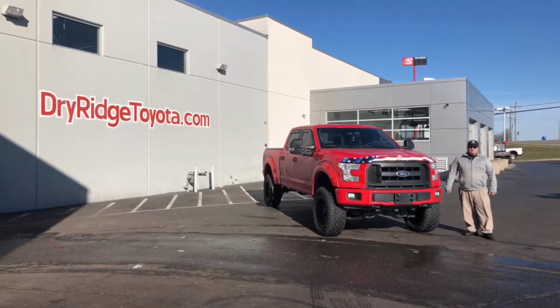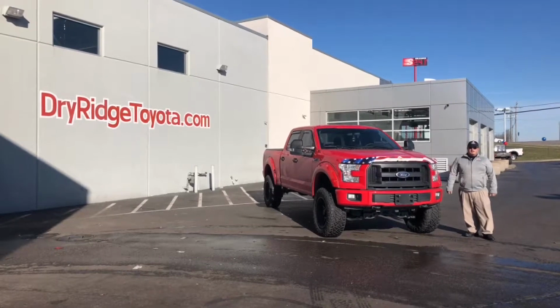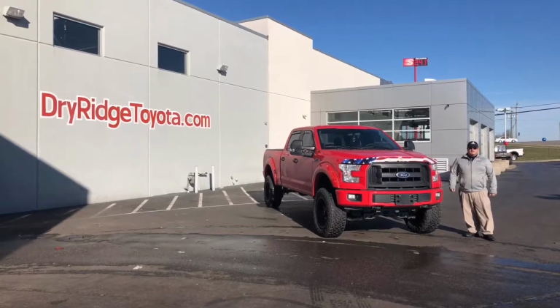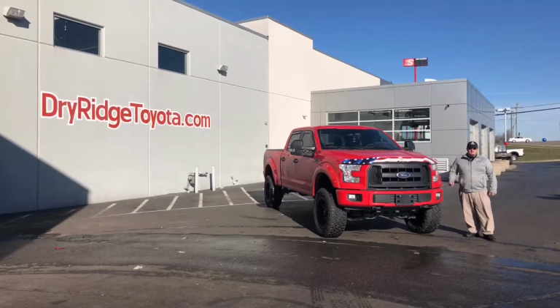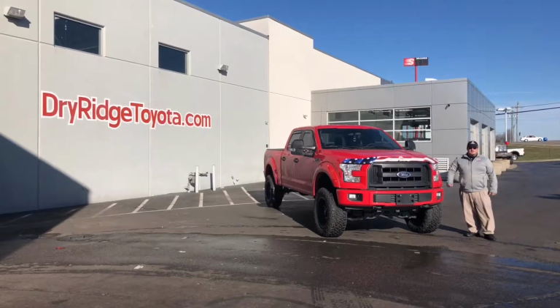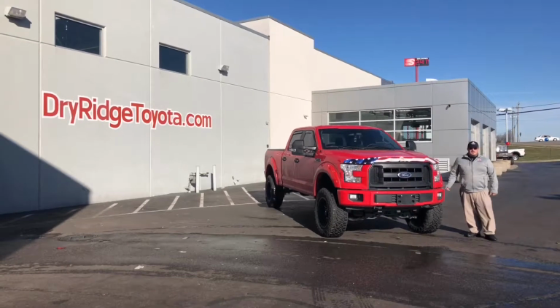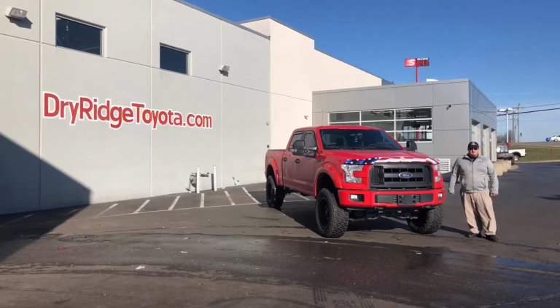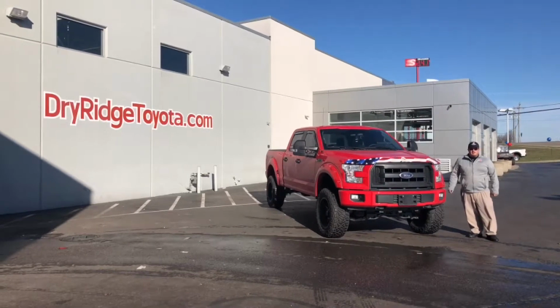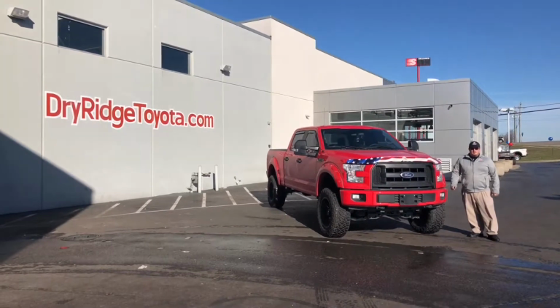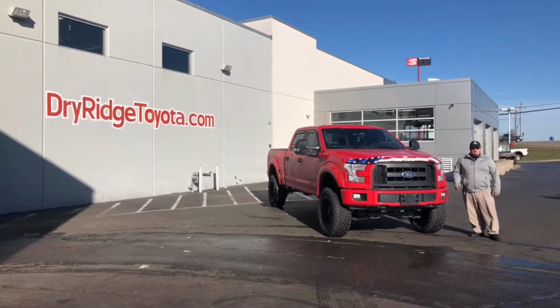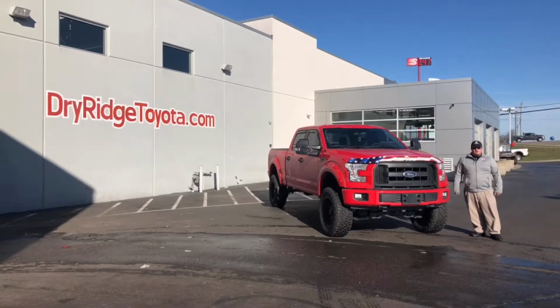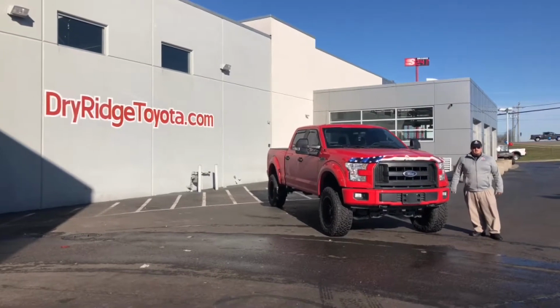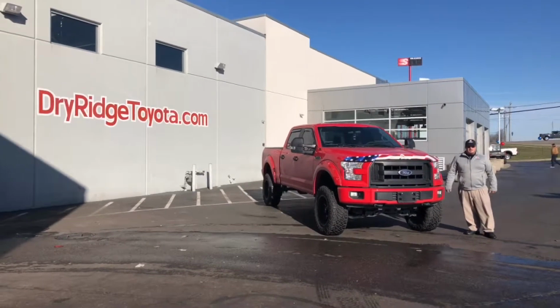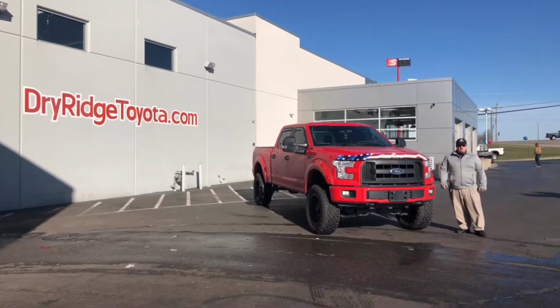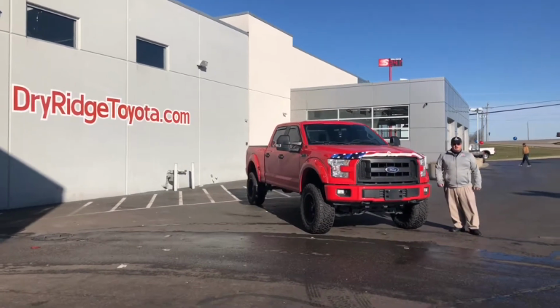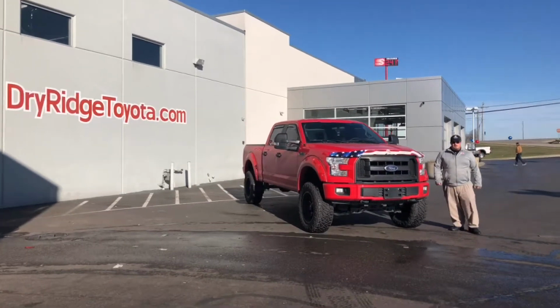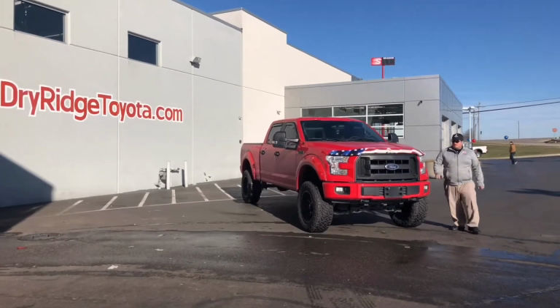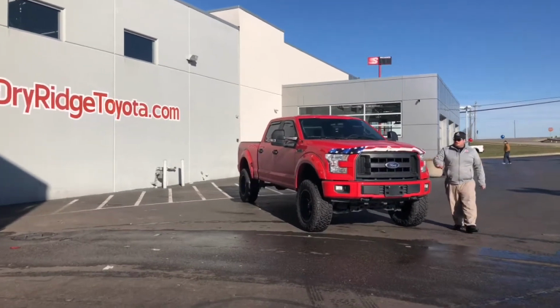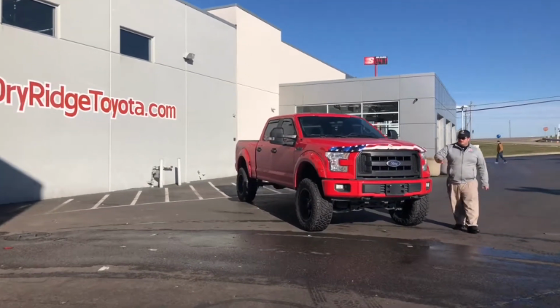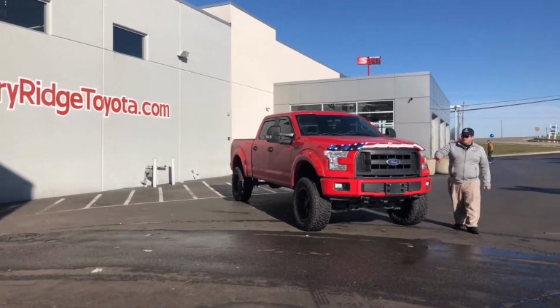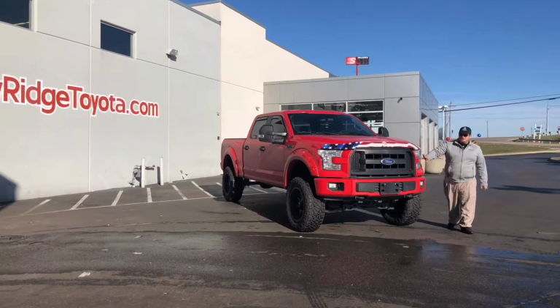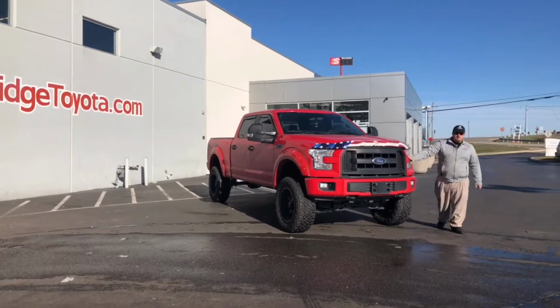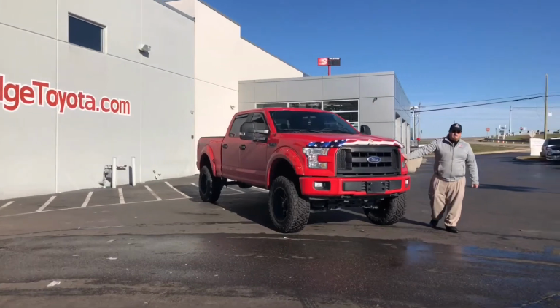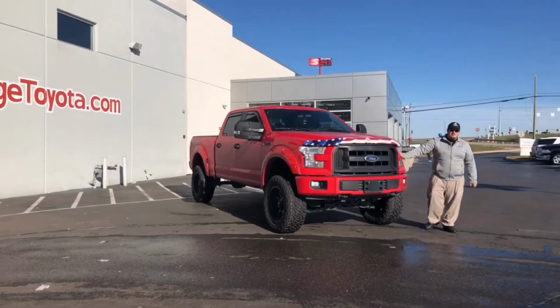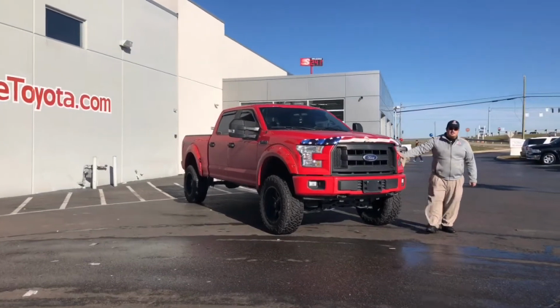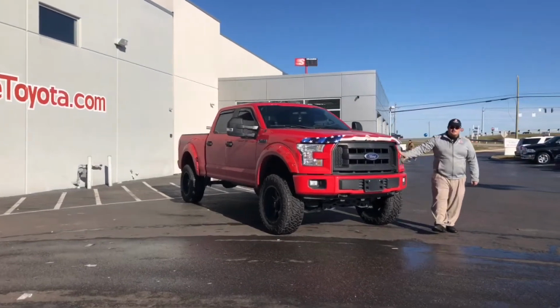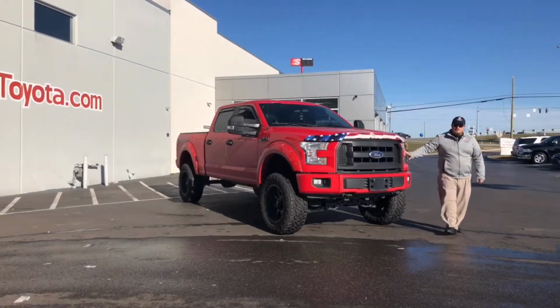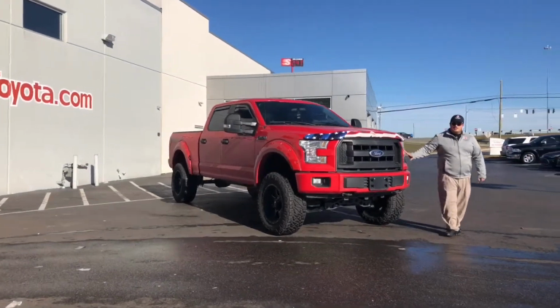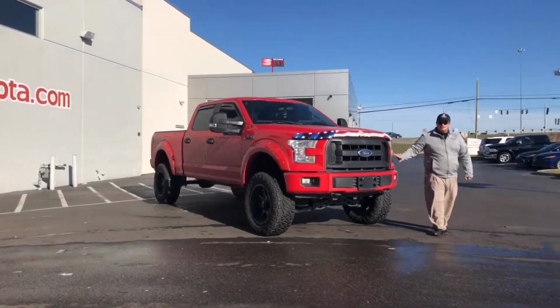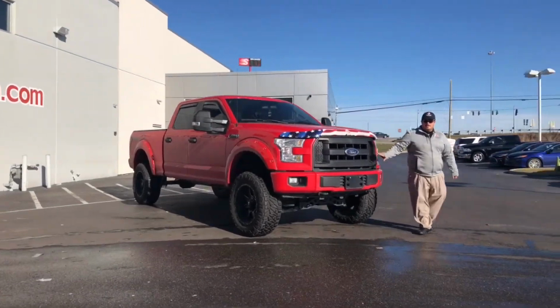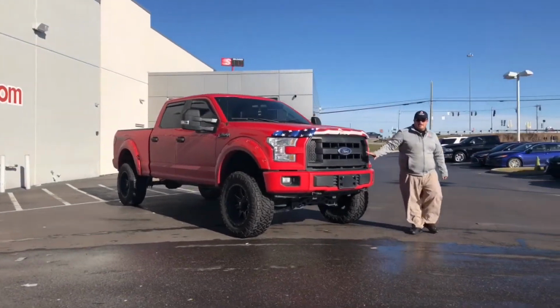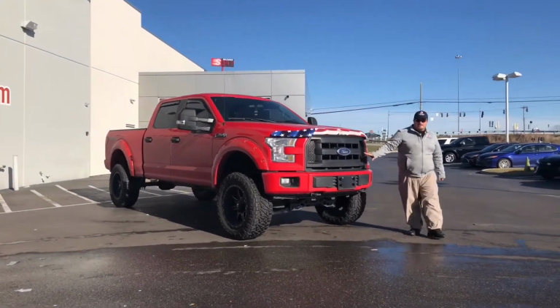Hey folks, this is Donald here at Marshall Dry Ridge Toyota. I just got this truck in last night and I want to tell you a little bit about it.